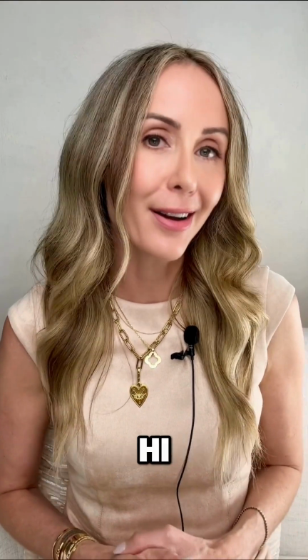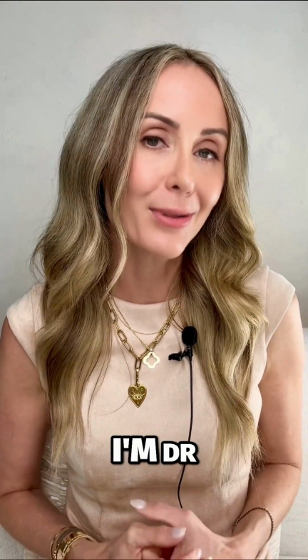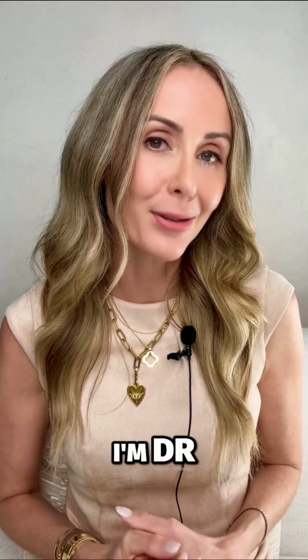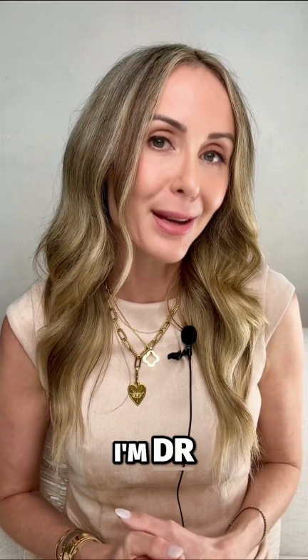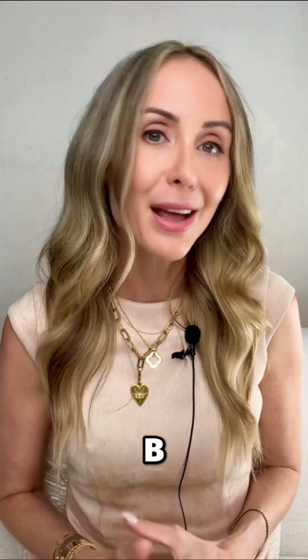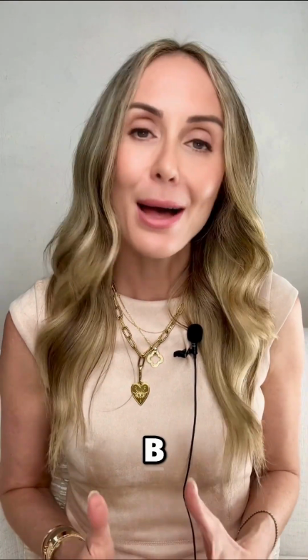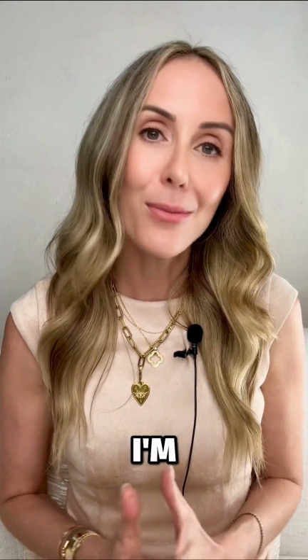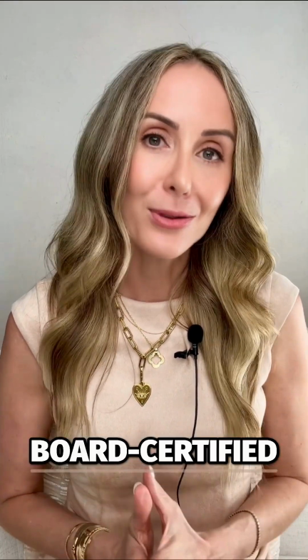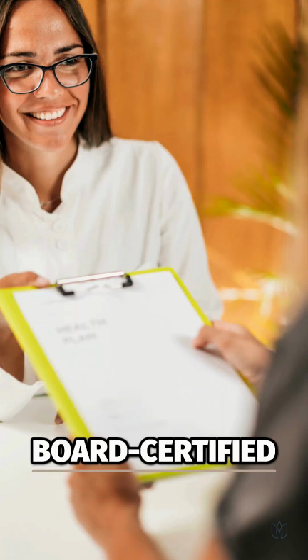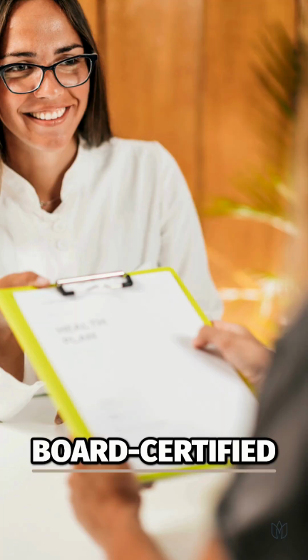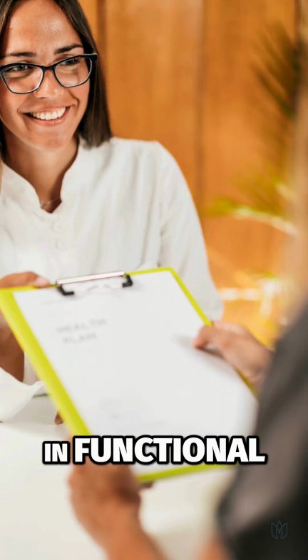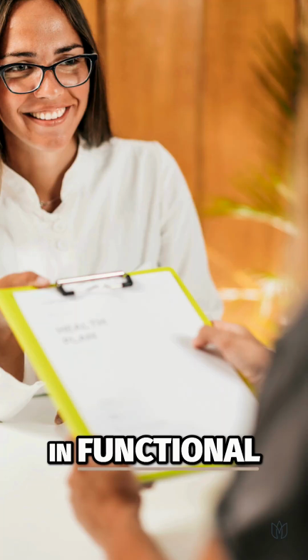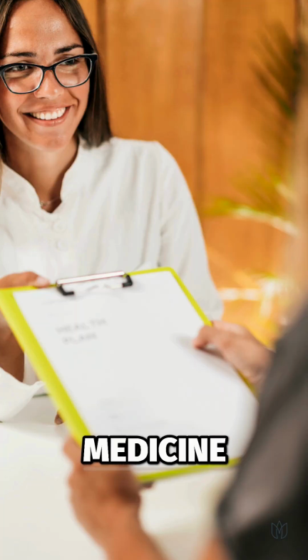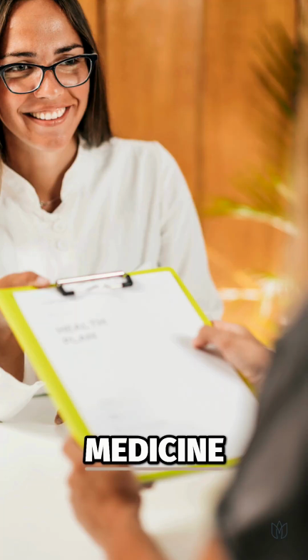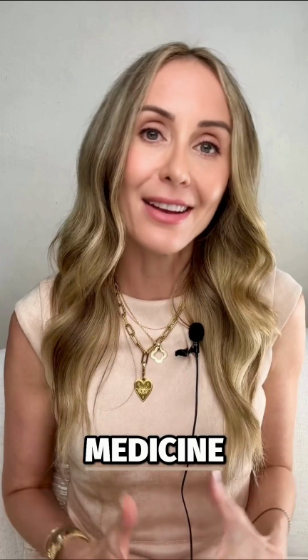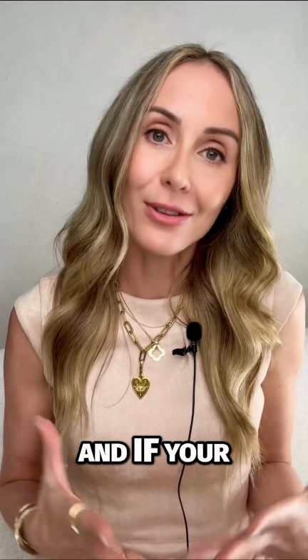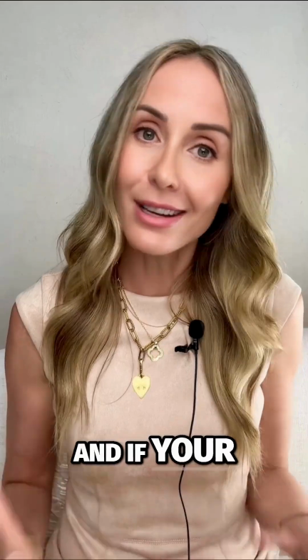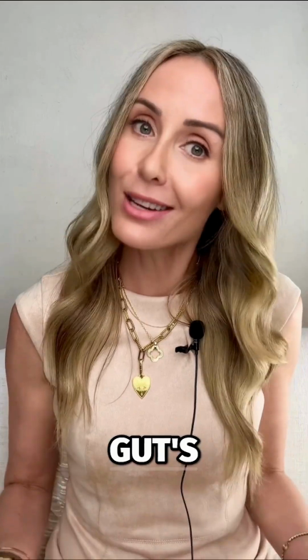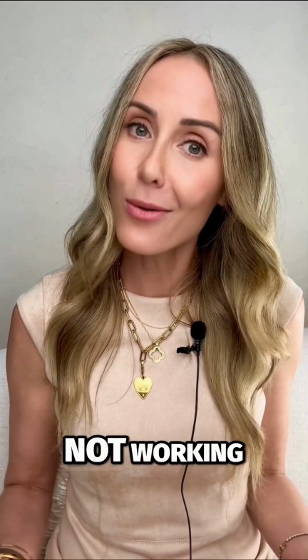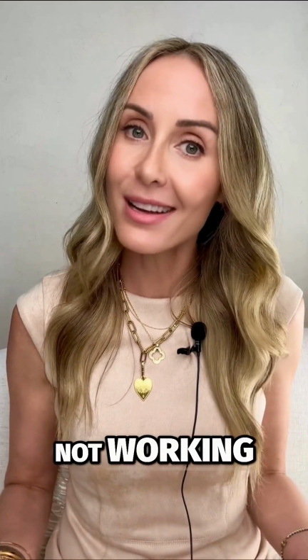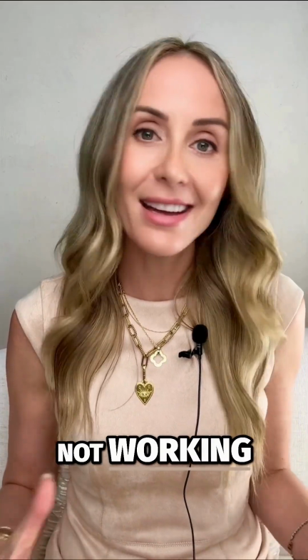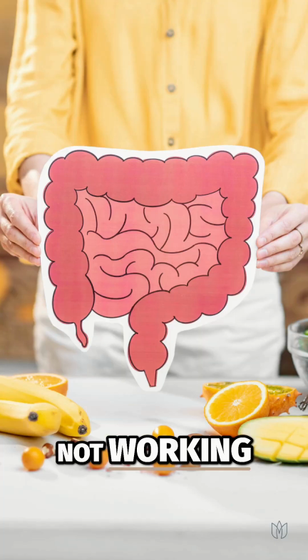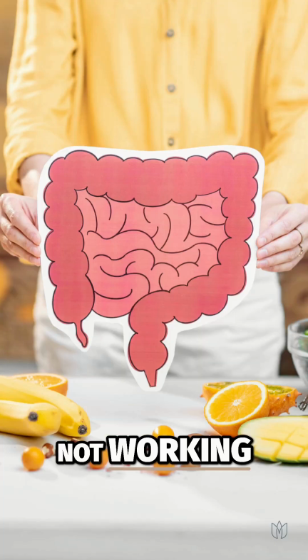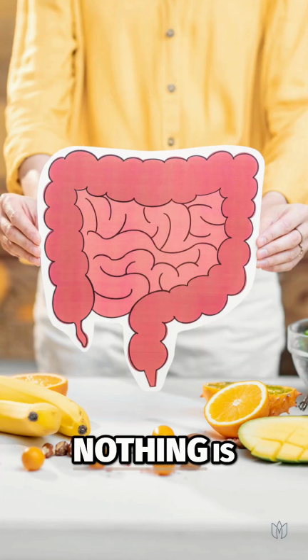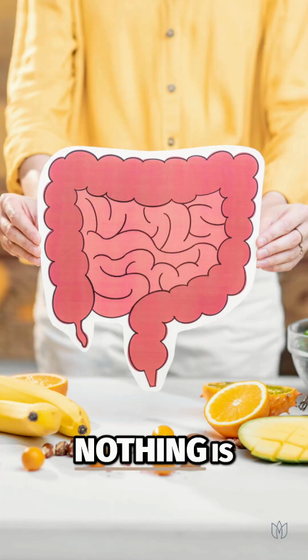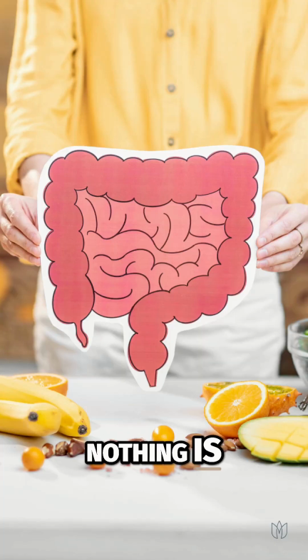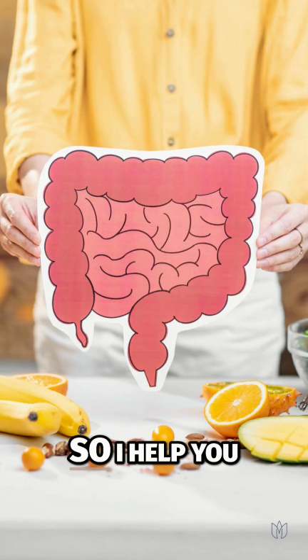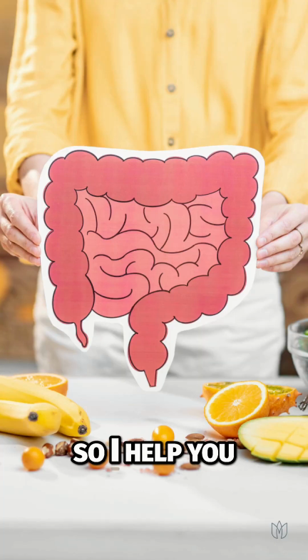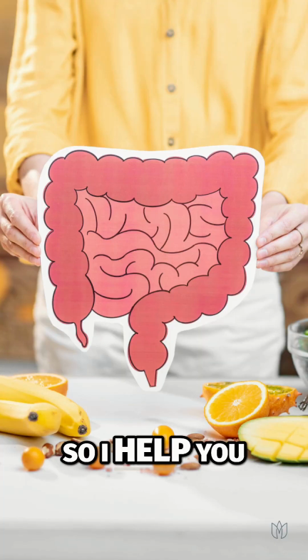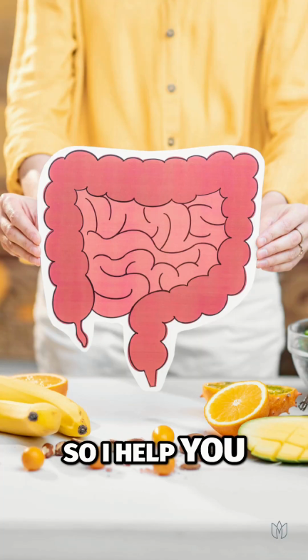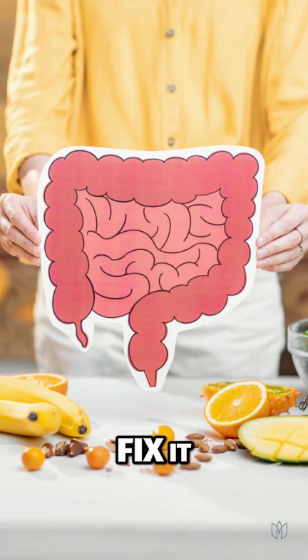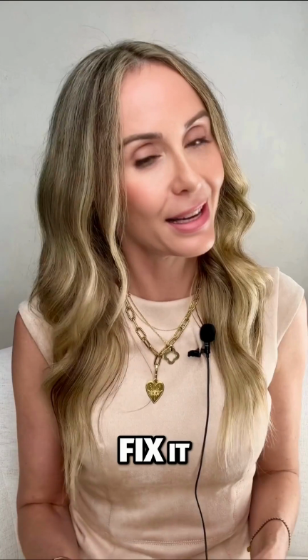Hi, I'm Dr. B. I'm board certified in functional medicine, and if your gut's not working, nothing is — so I help you fix it.